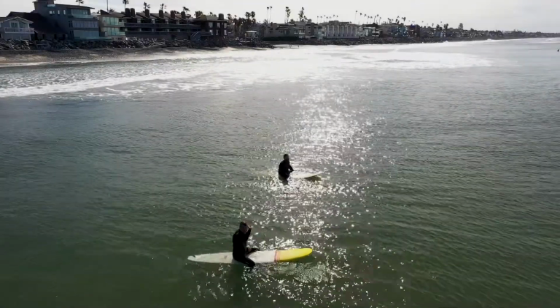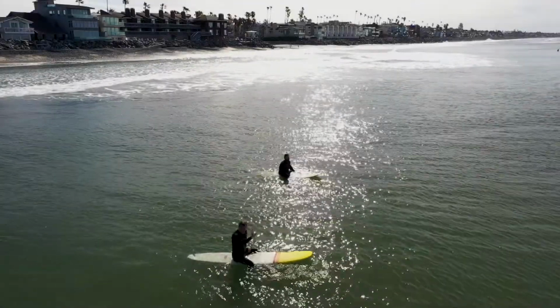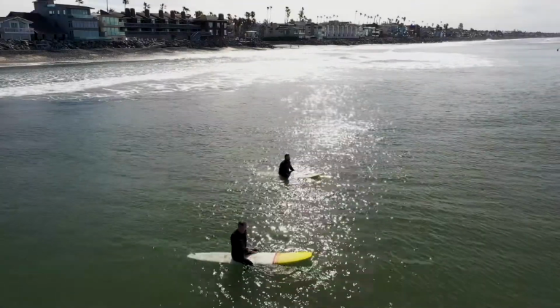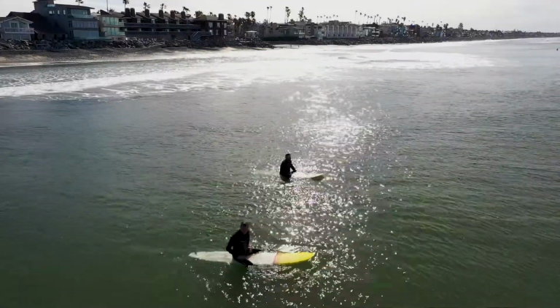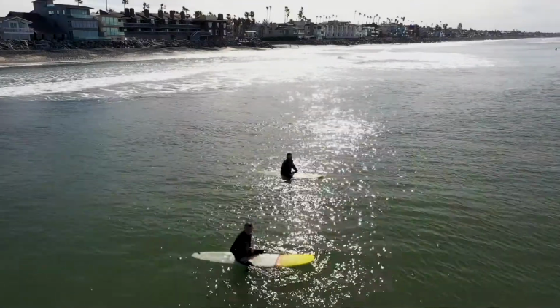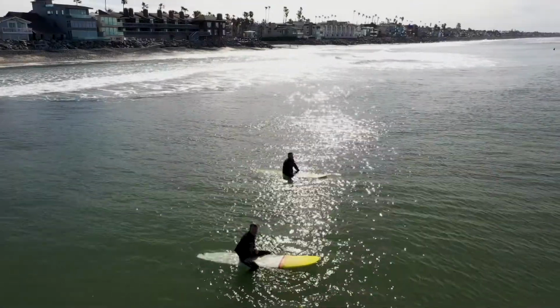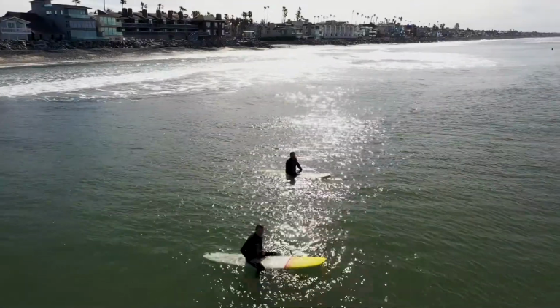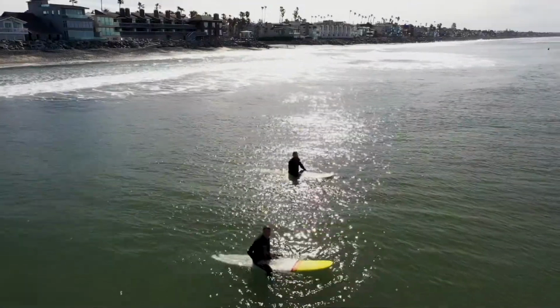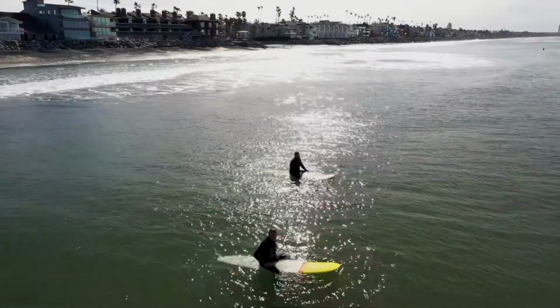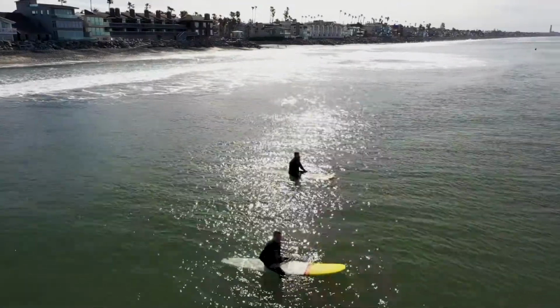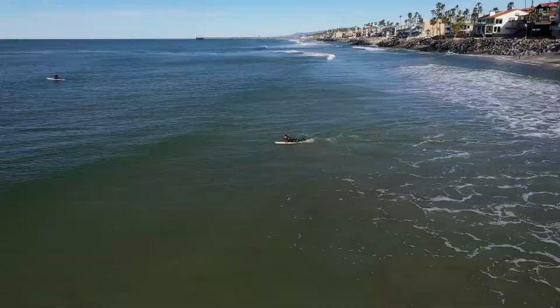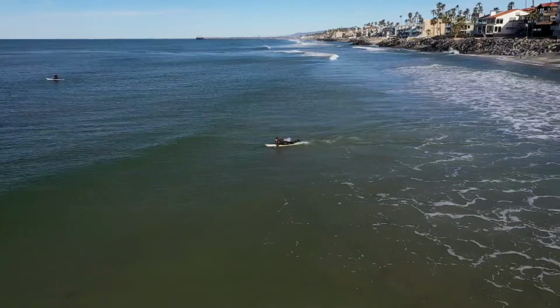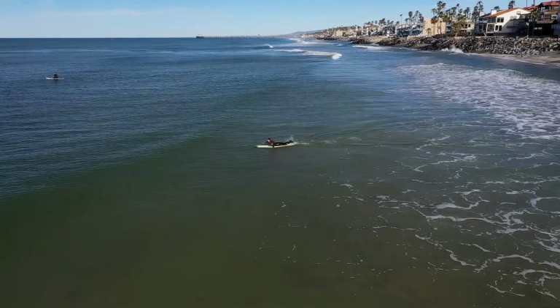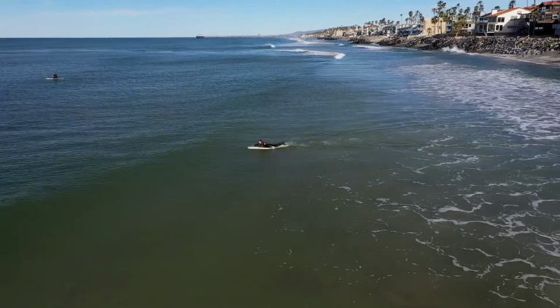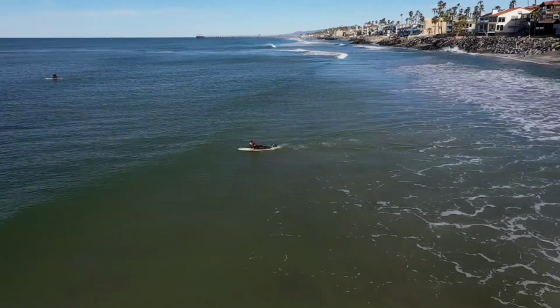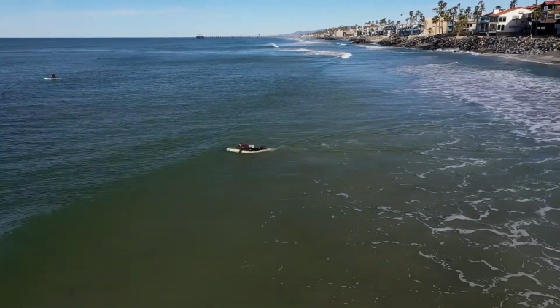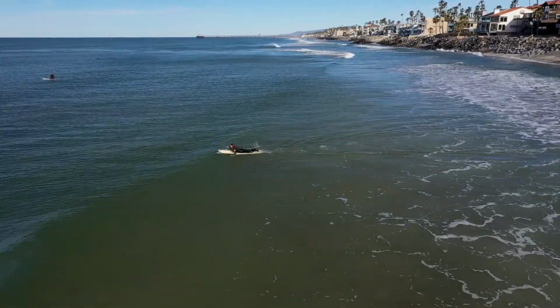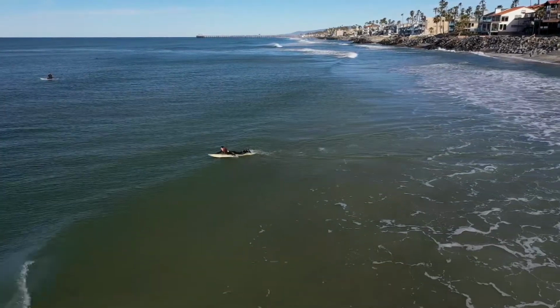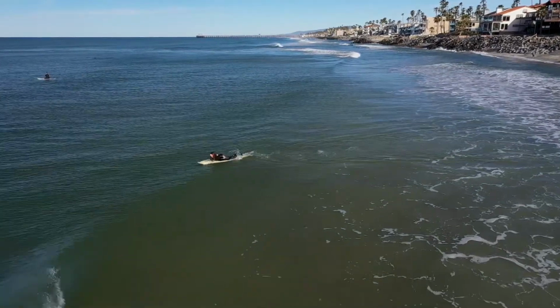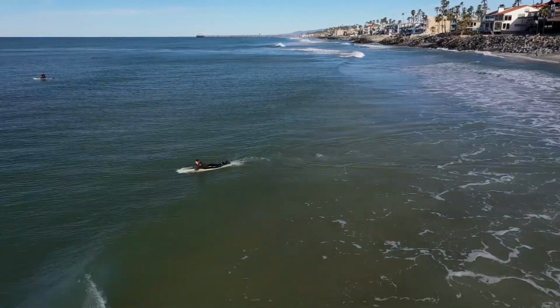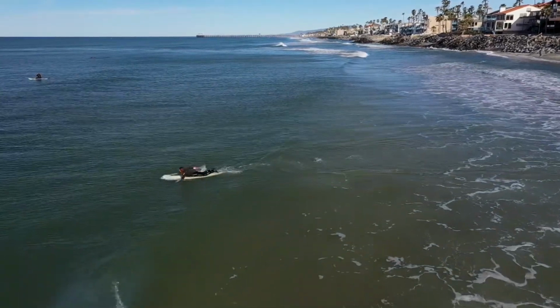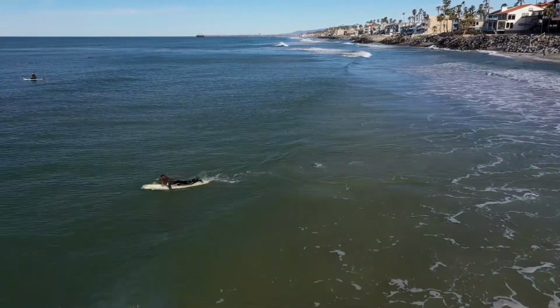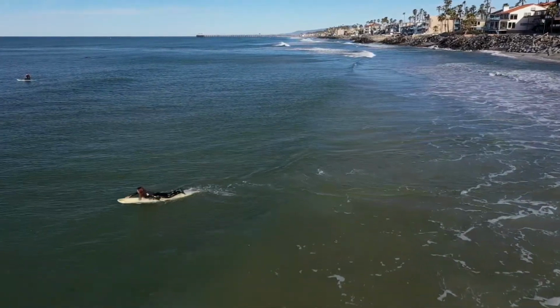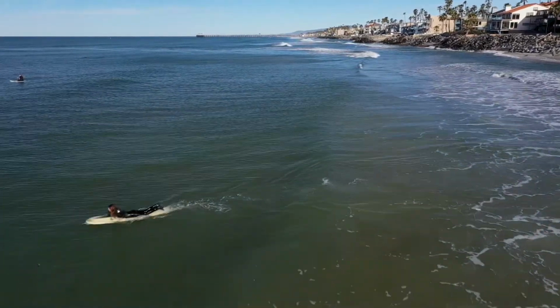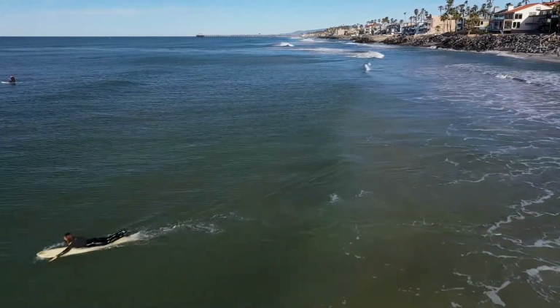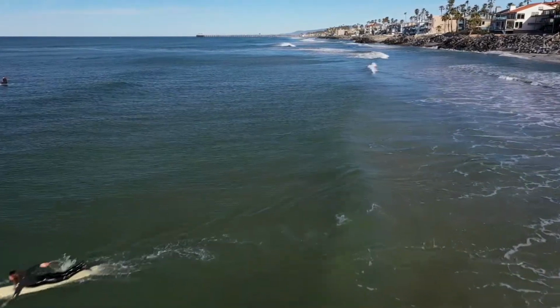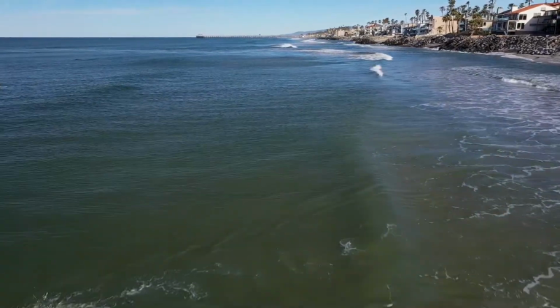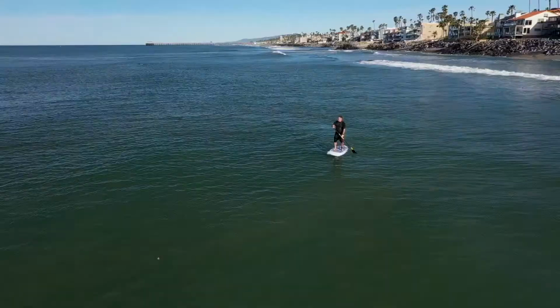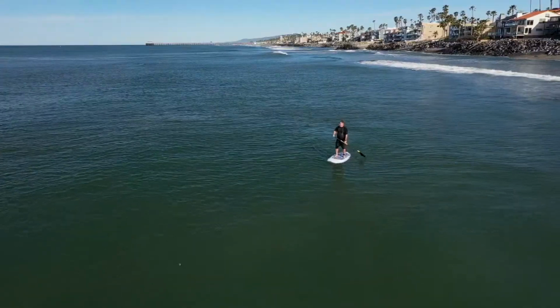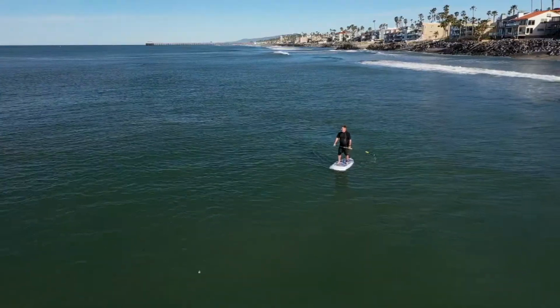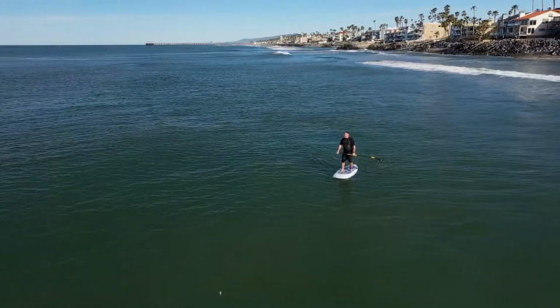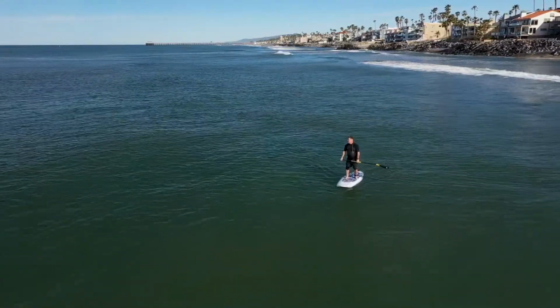Good swell exposures make Oceanside one of Southern California's most consistent surf spots. Surfing here is not just a passion — it's a way of life.